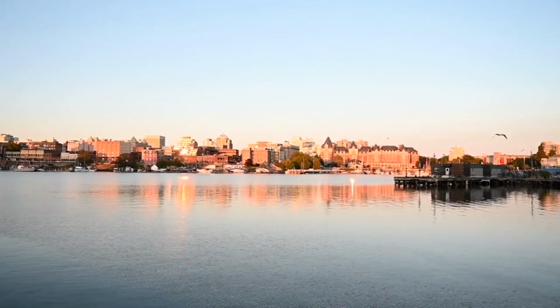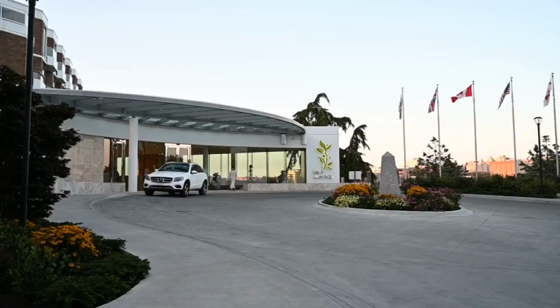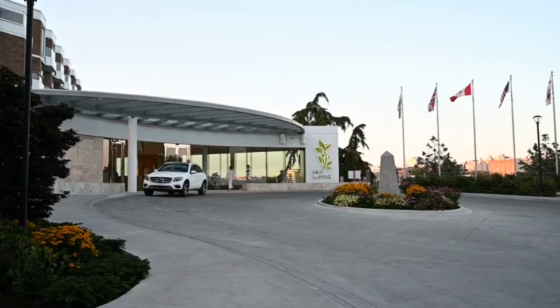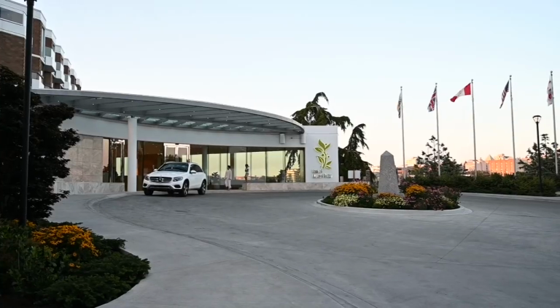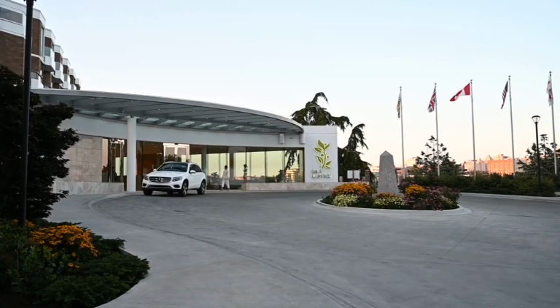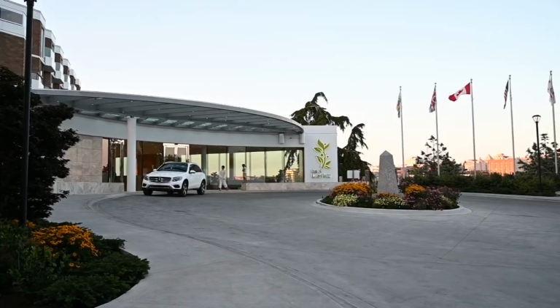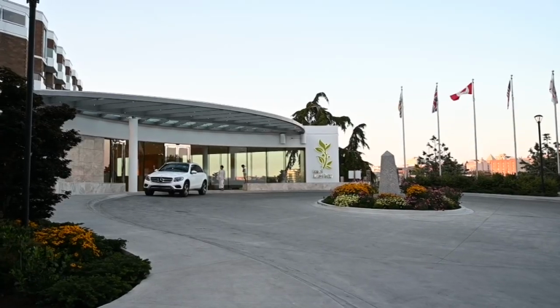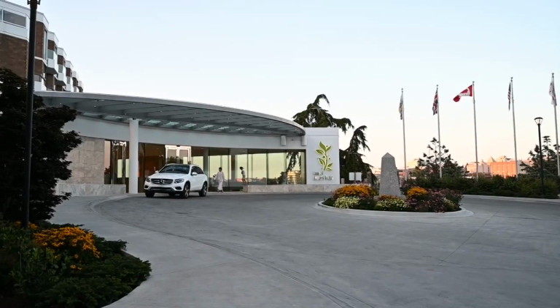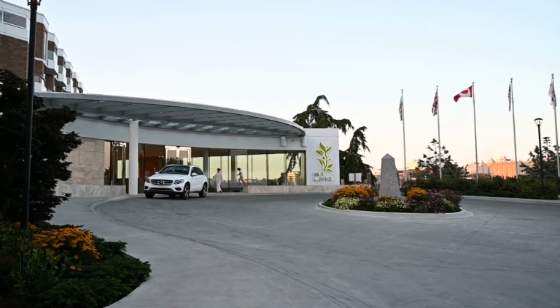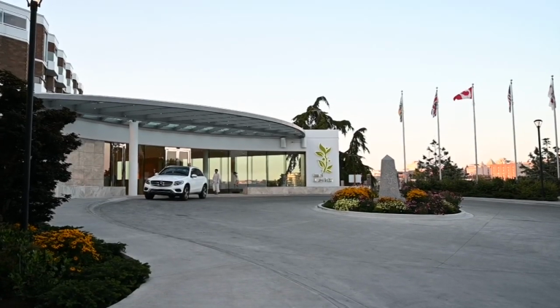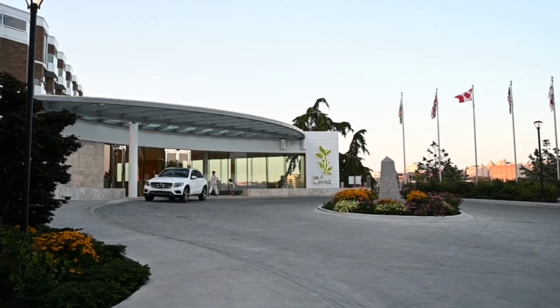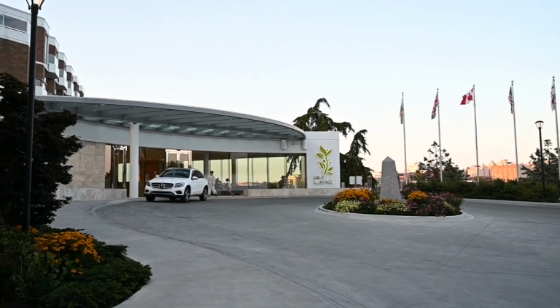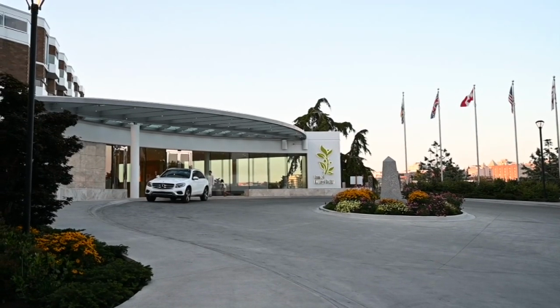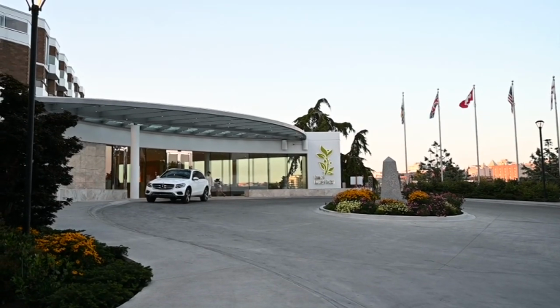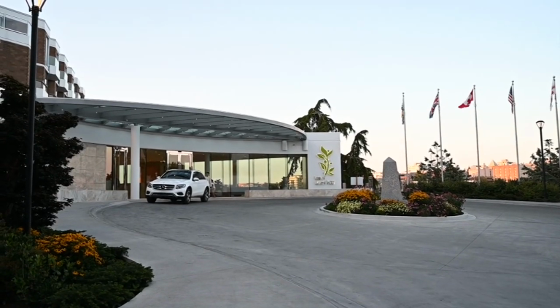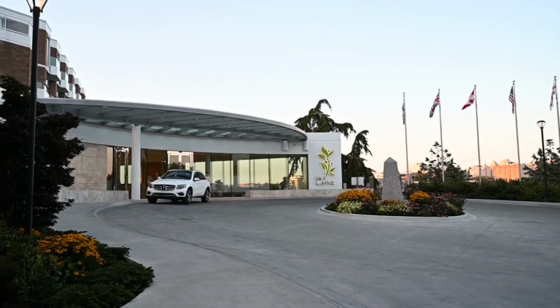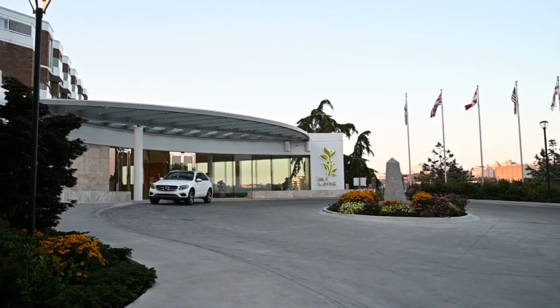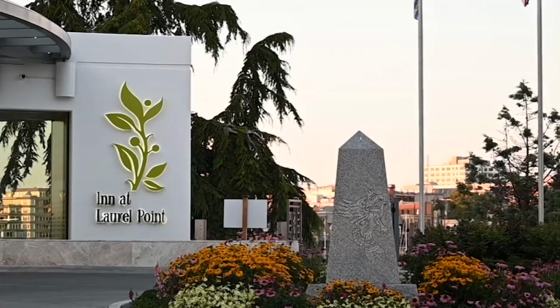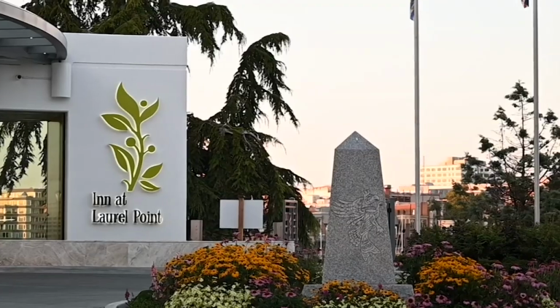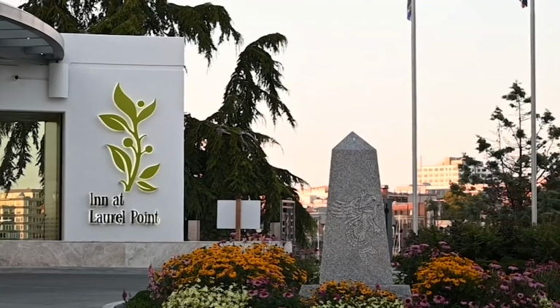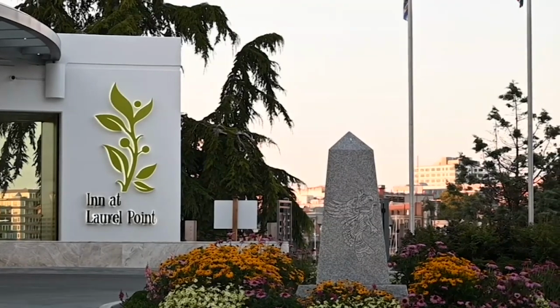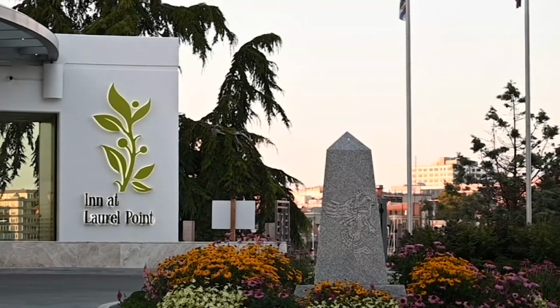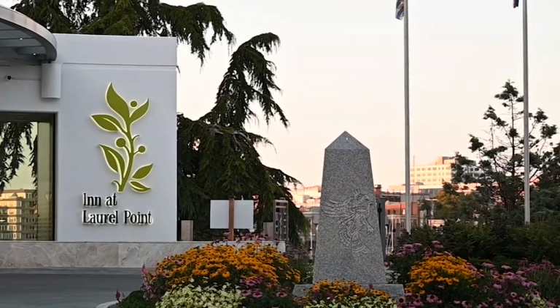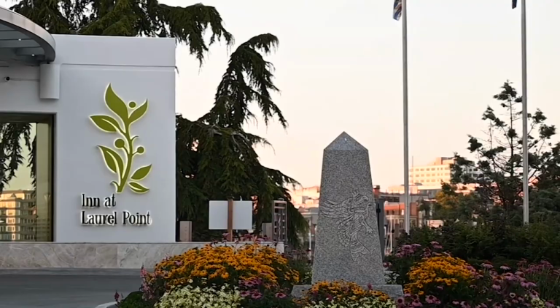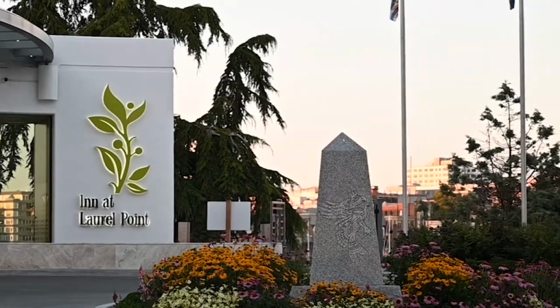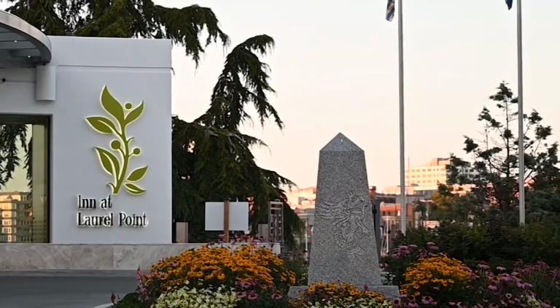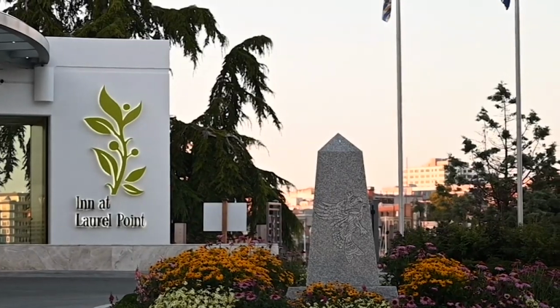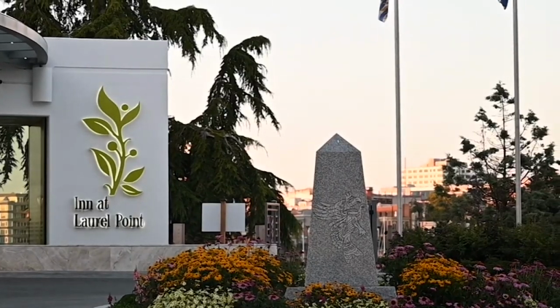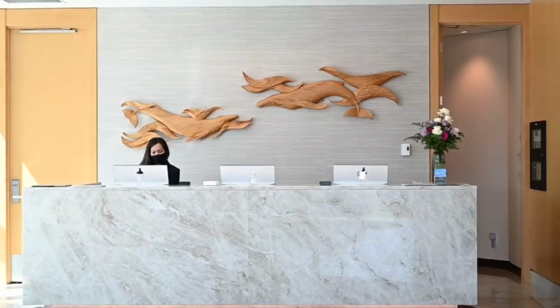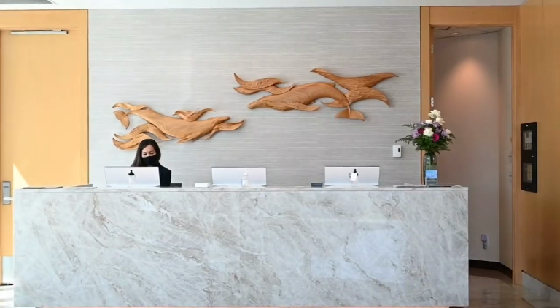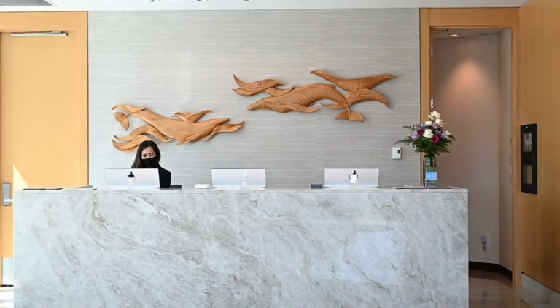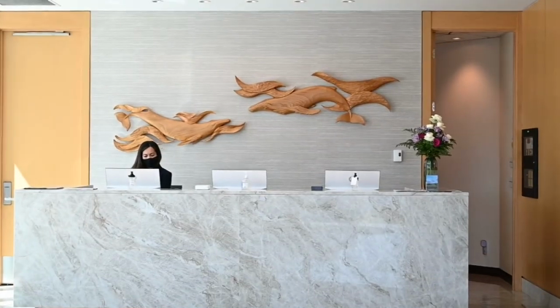Back in 2013, it actually became the first carbon-neutral hotel in B.C. They've managed this in a few ways.